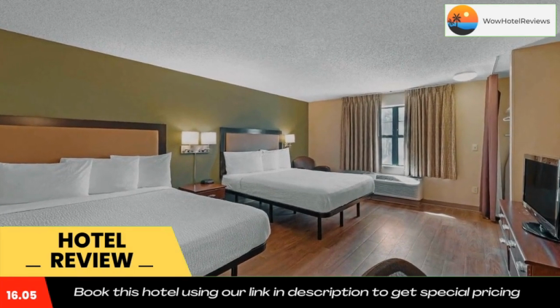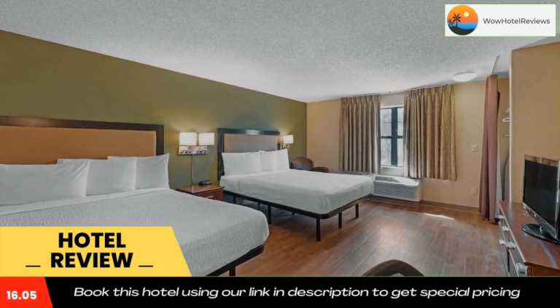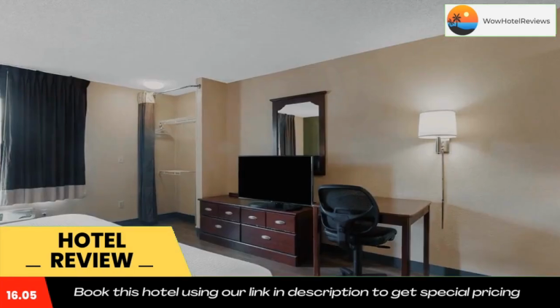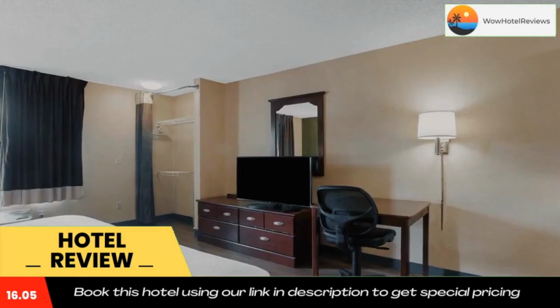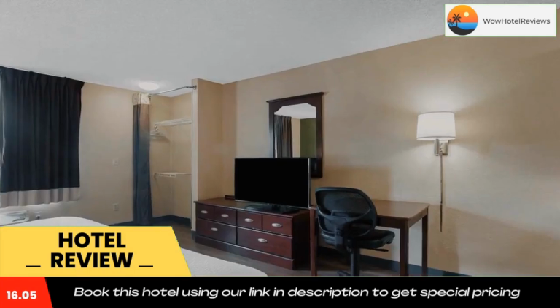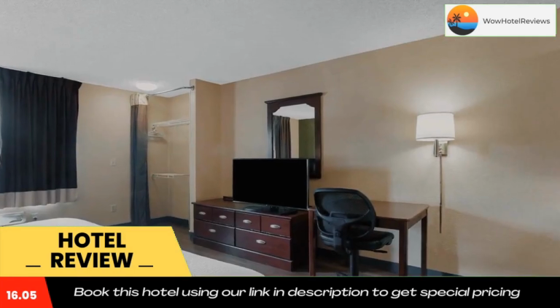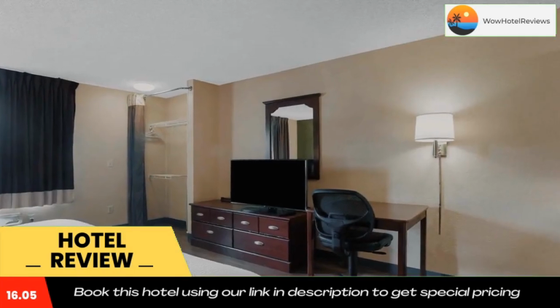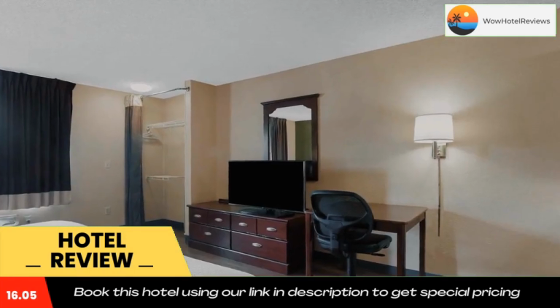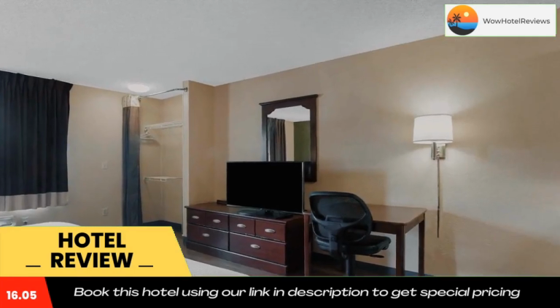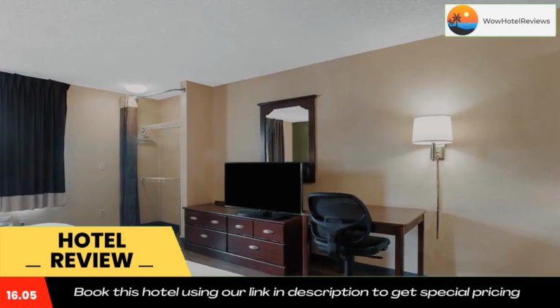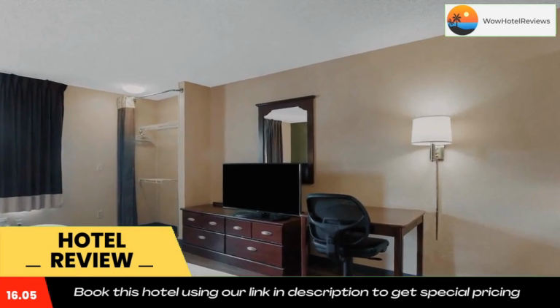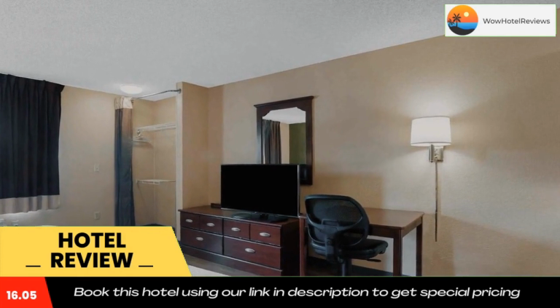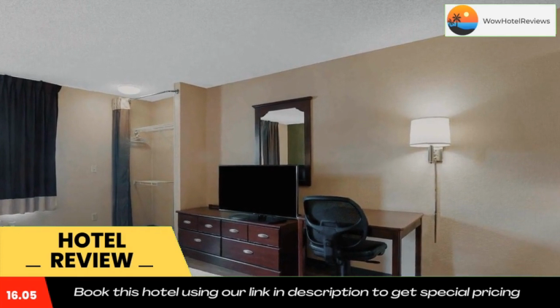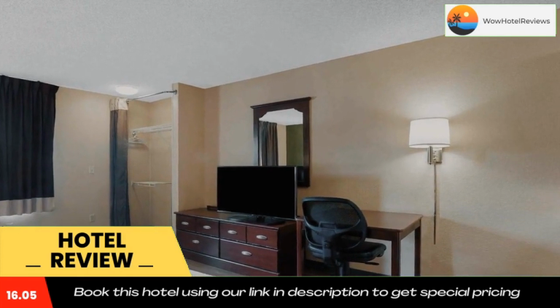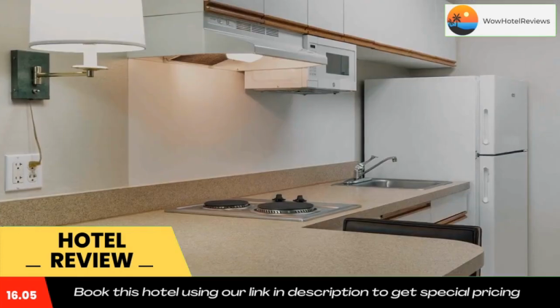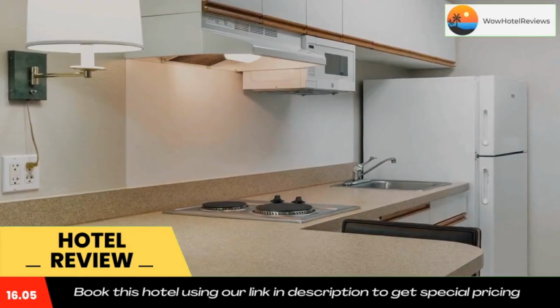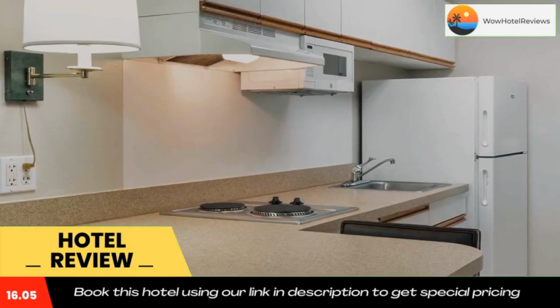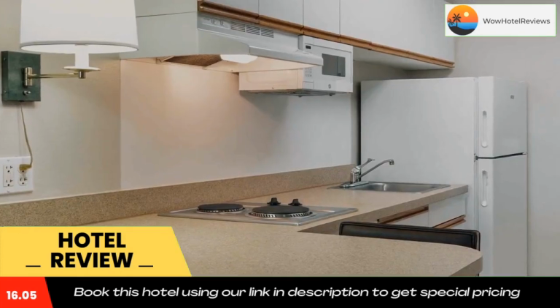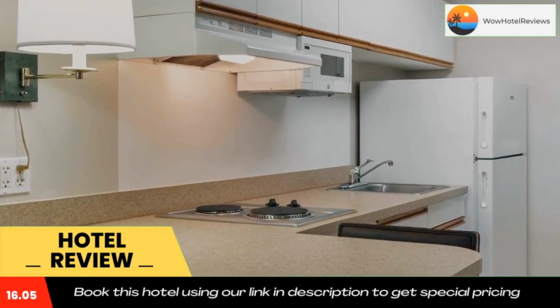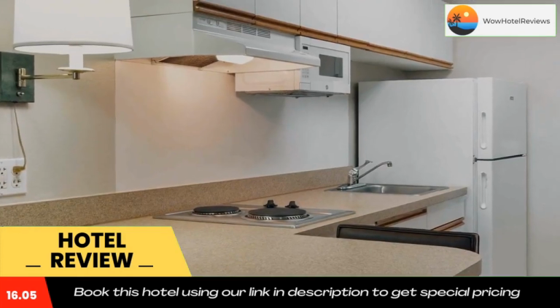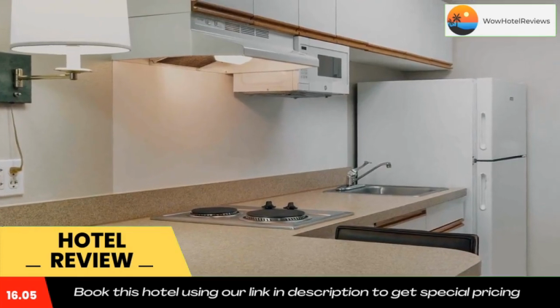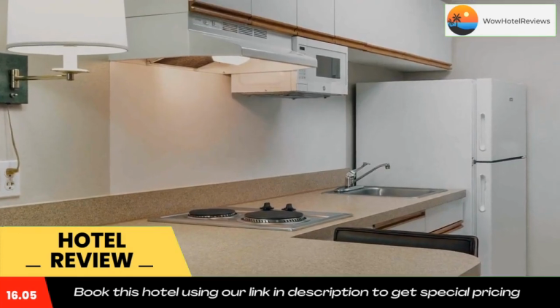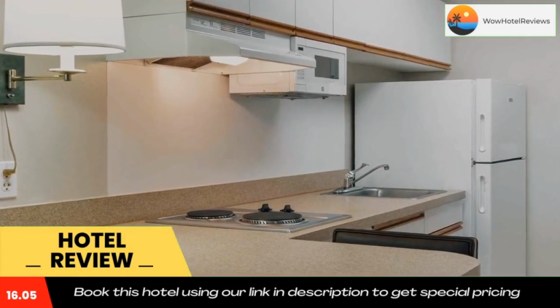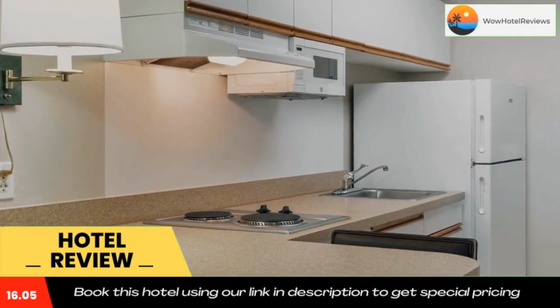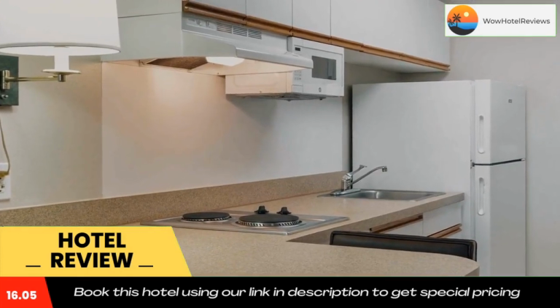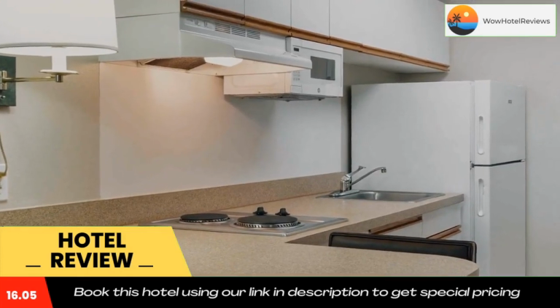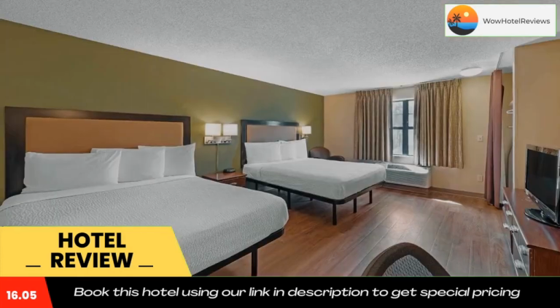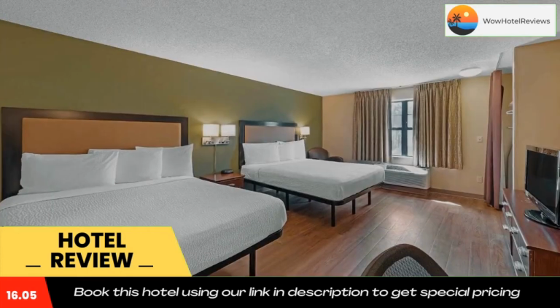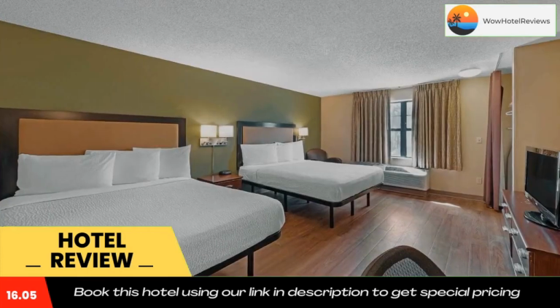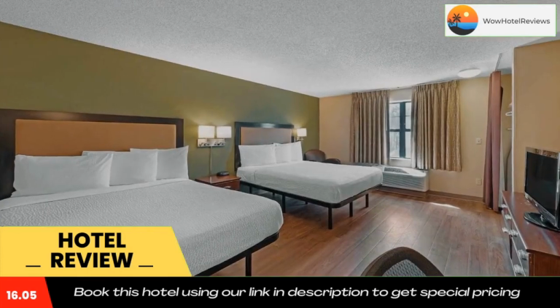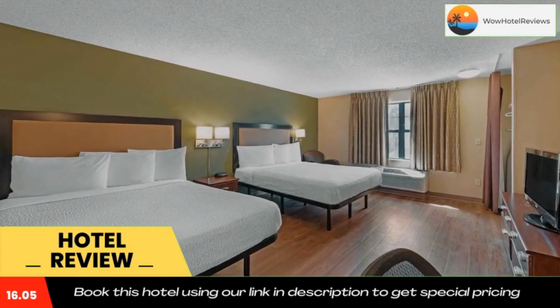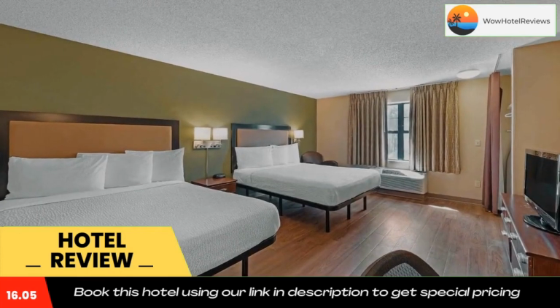The property offers free on-site parking. An attraction within close proximity to the hotel is the Solomon Pond Mall. Use our link in the description to get a special discount on this hotel. Don't forget to like and subscribe to our channel.